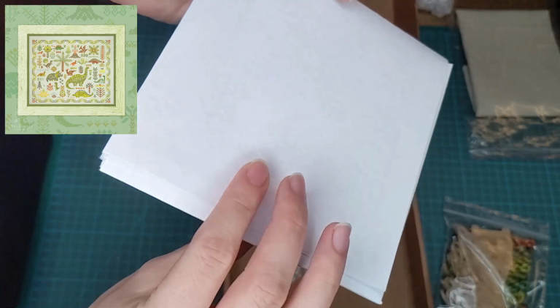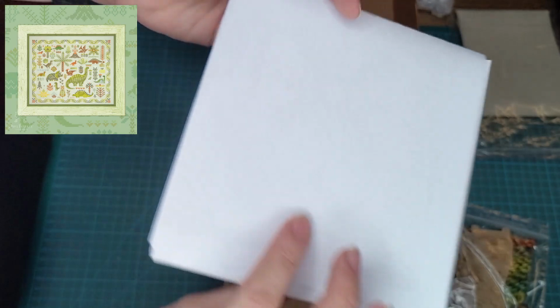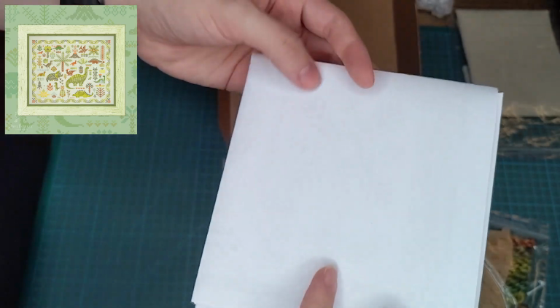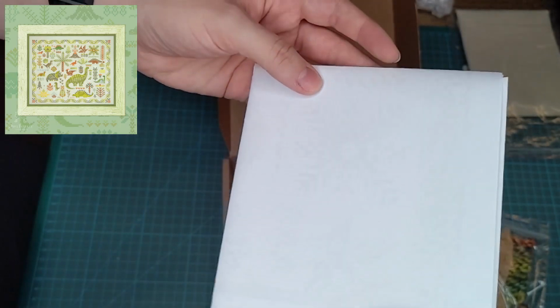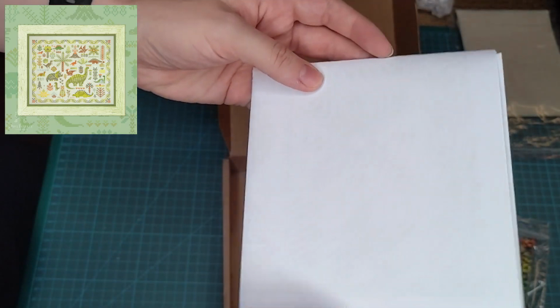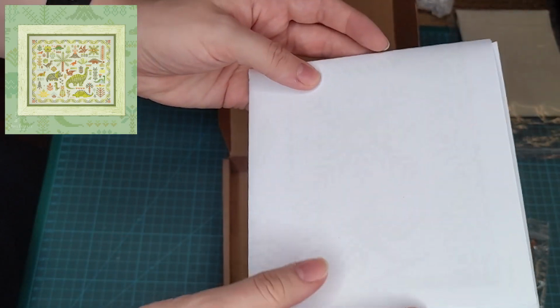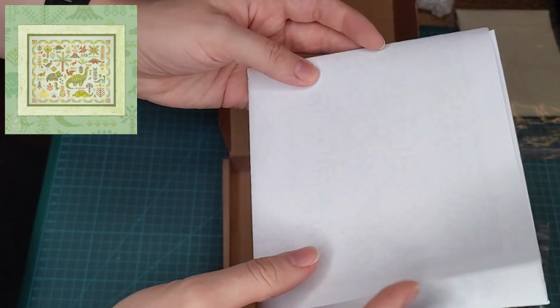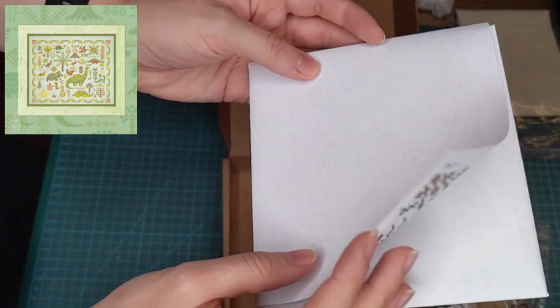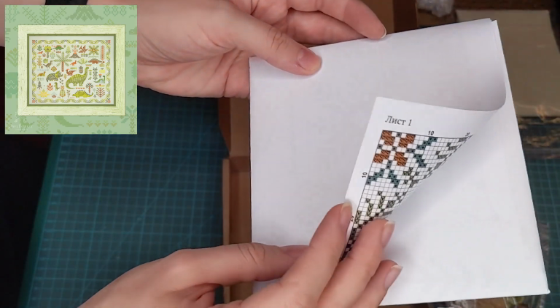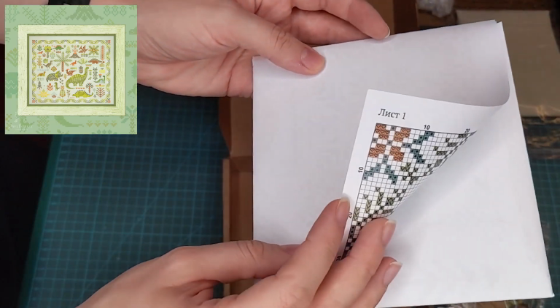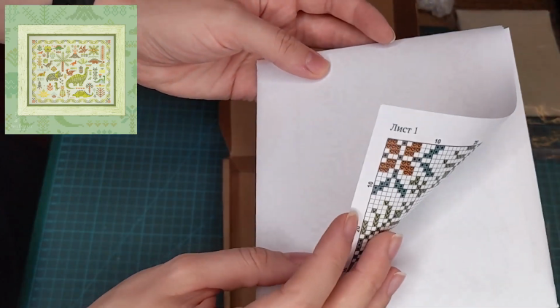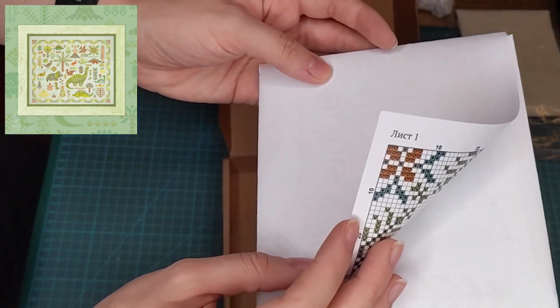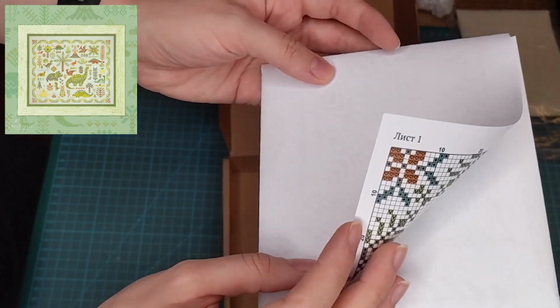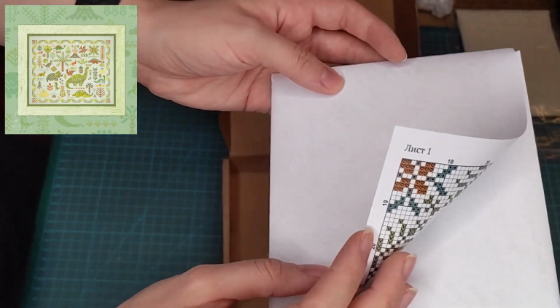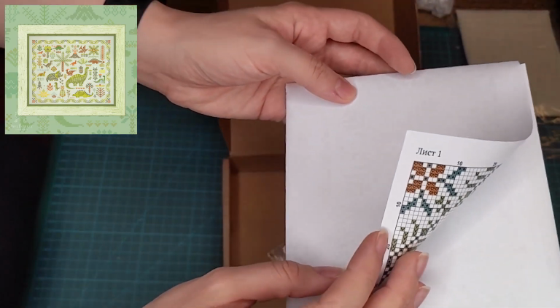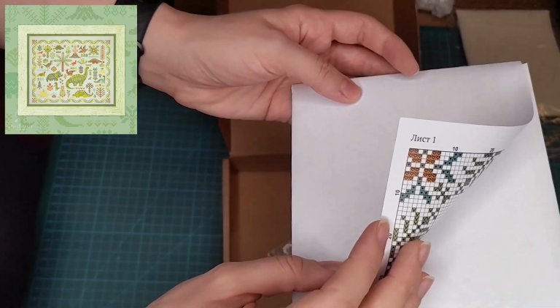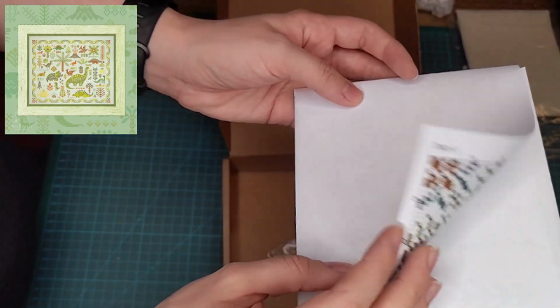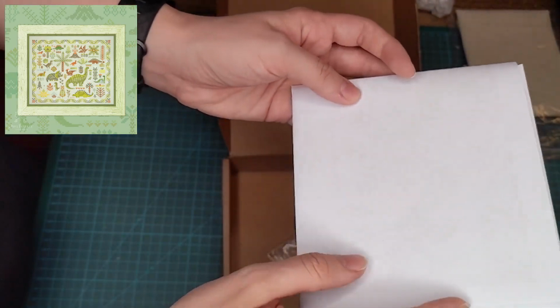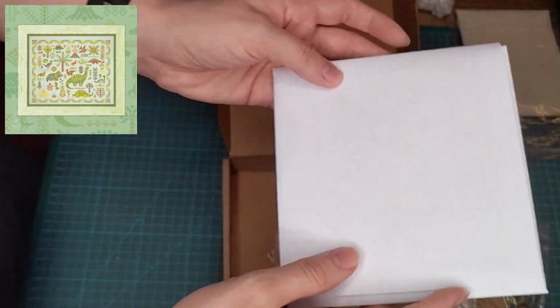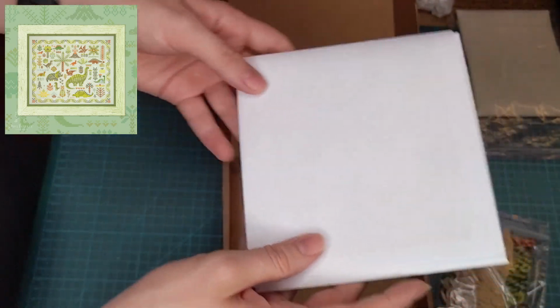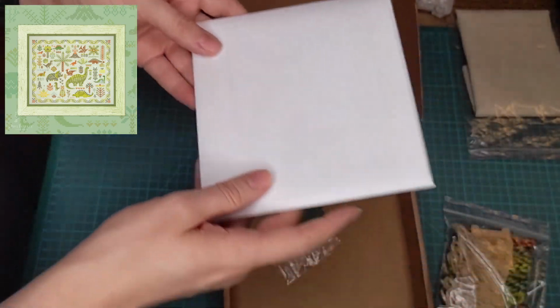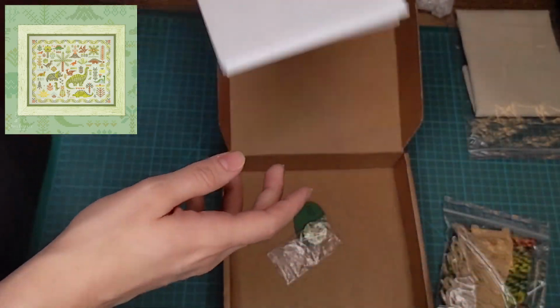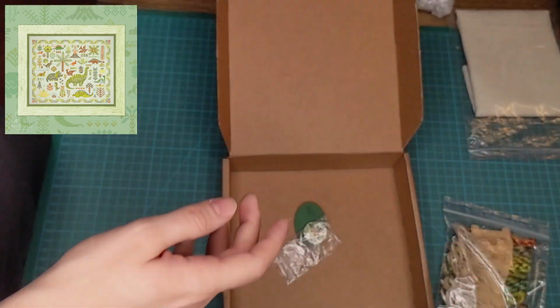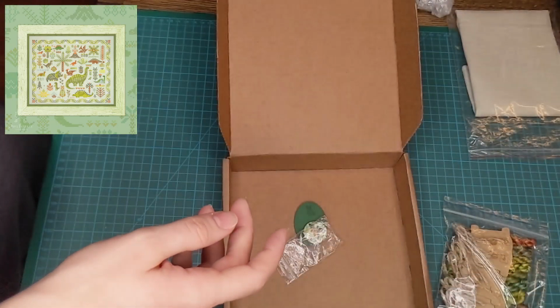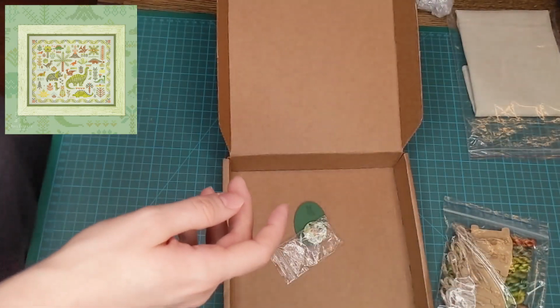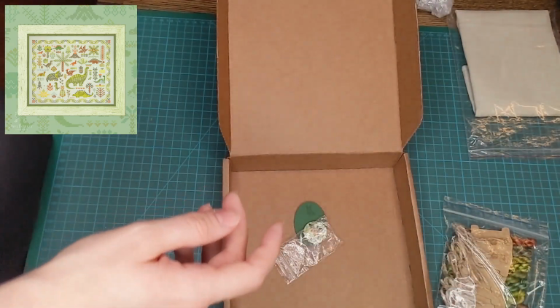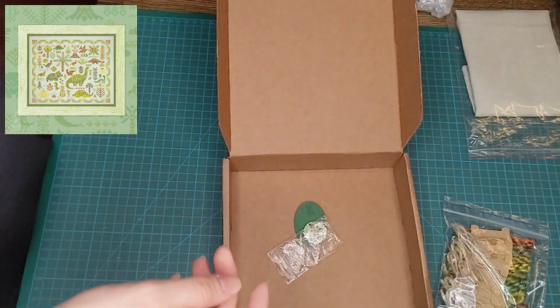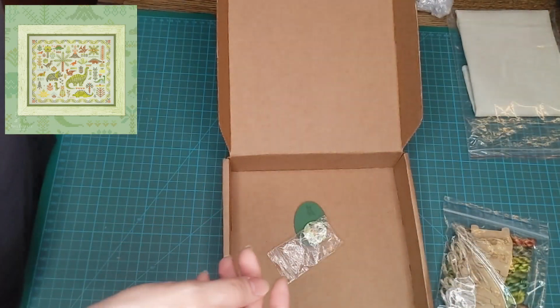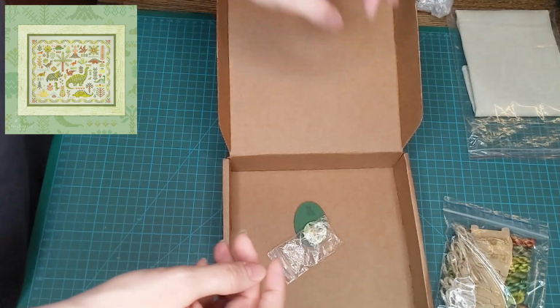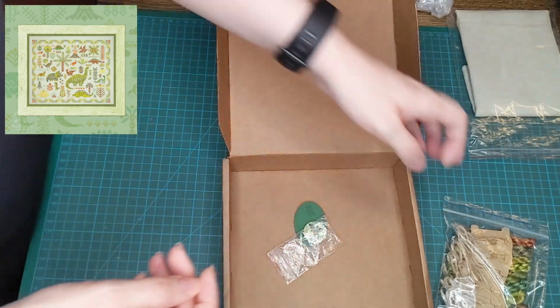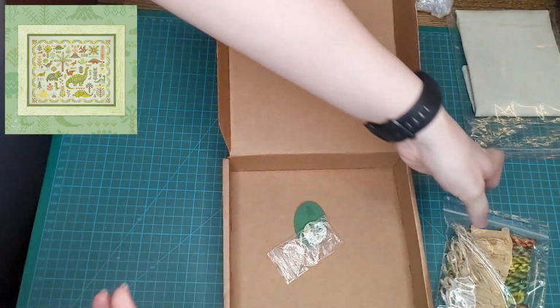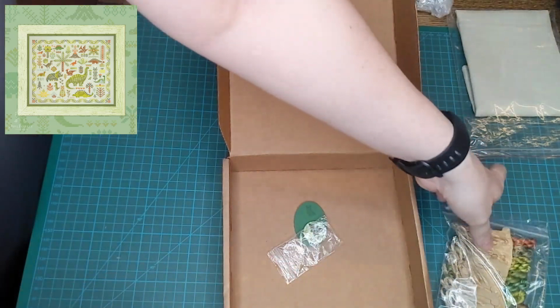So this should be fun. The chart is in colour, just be aware — I know some people don't like that.